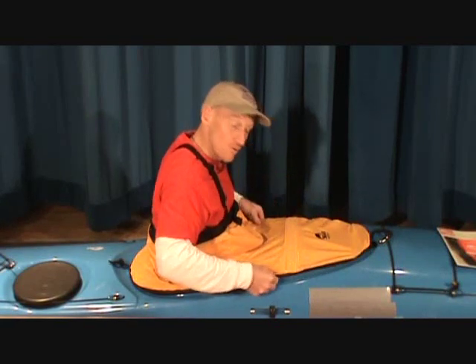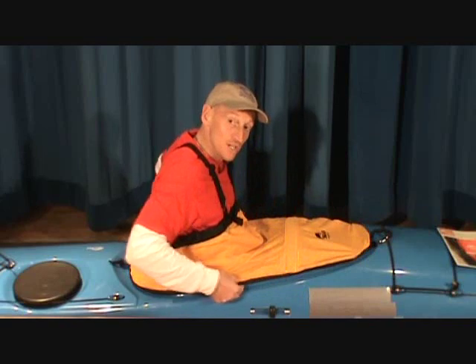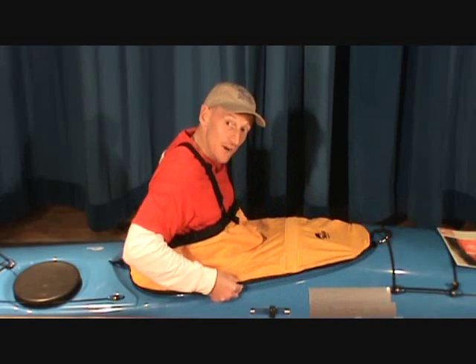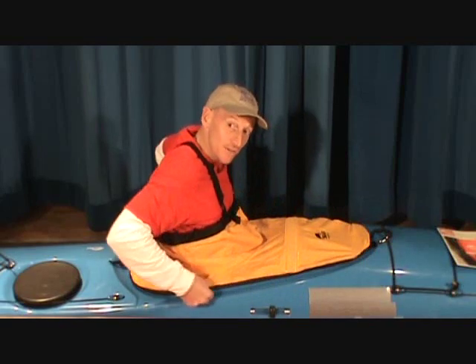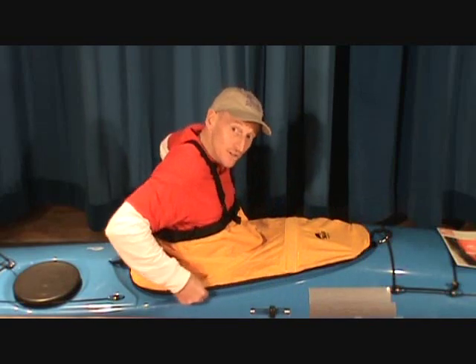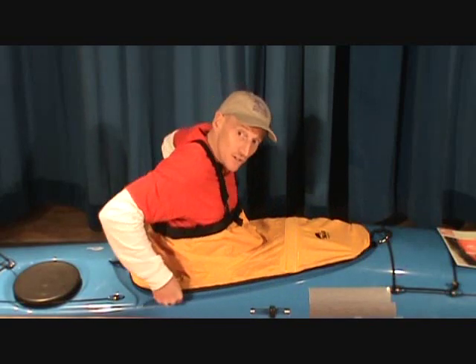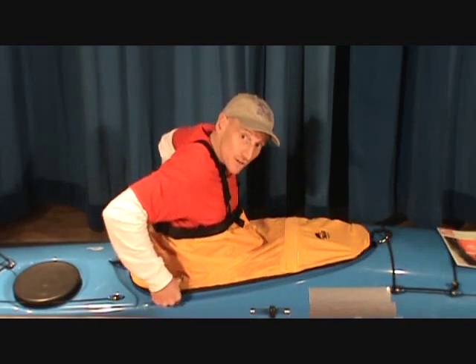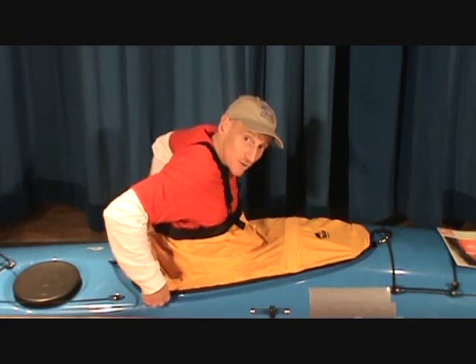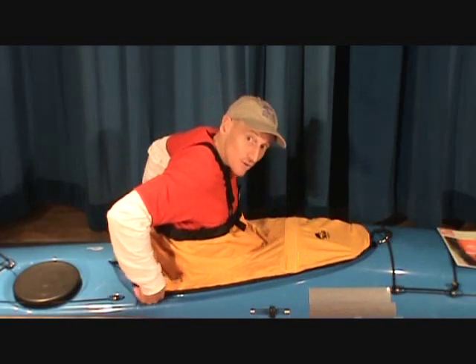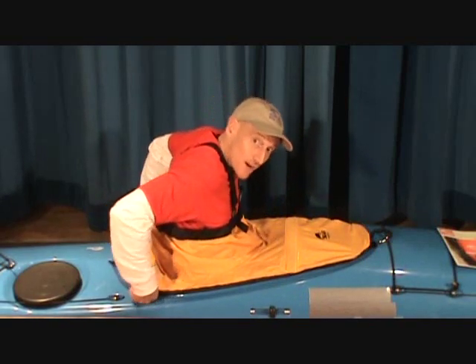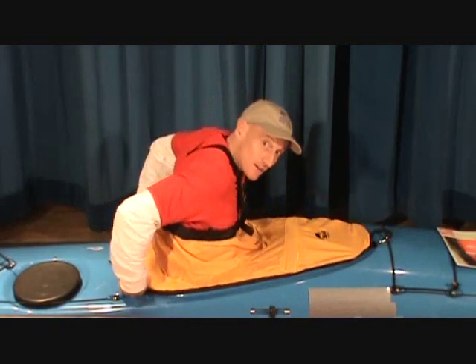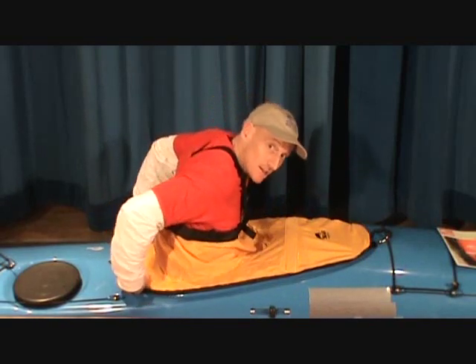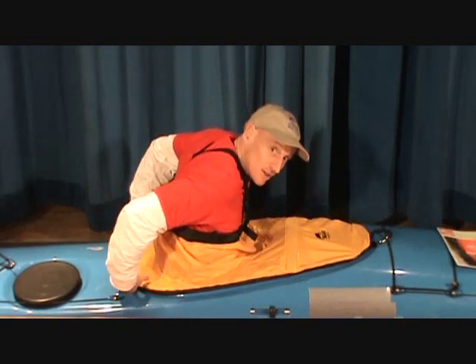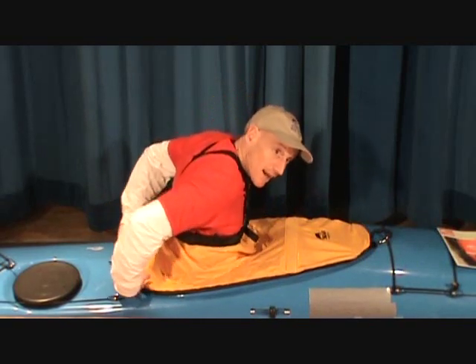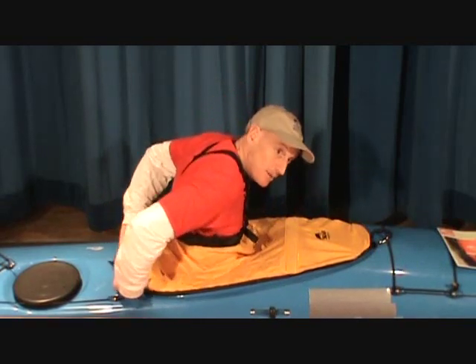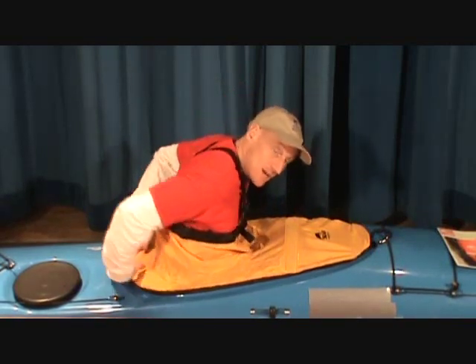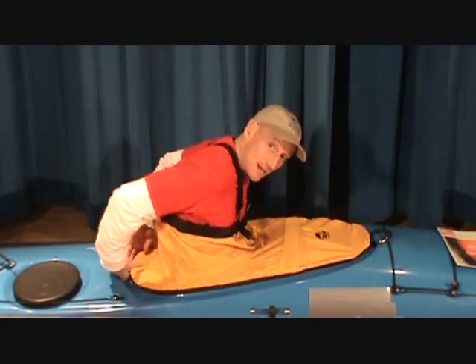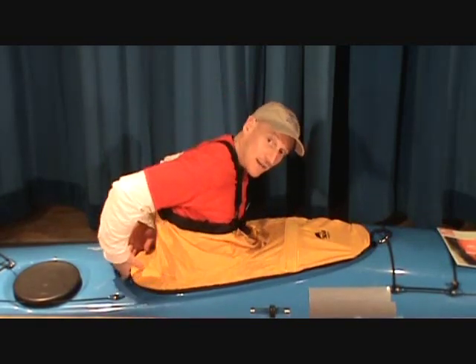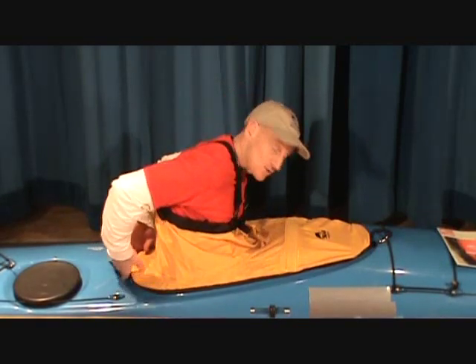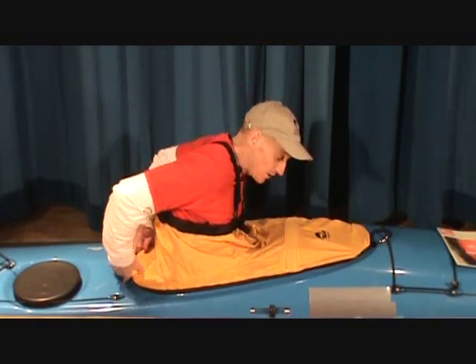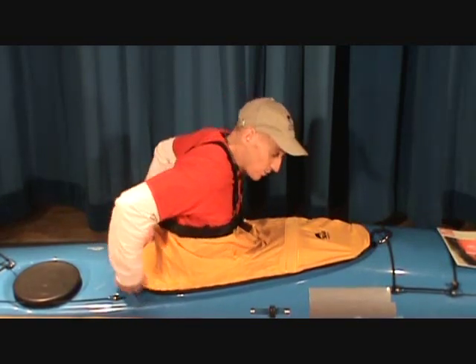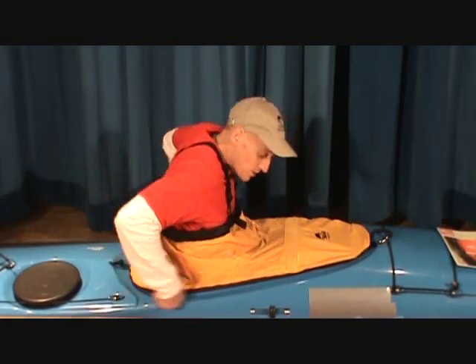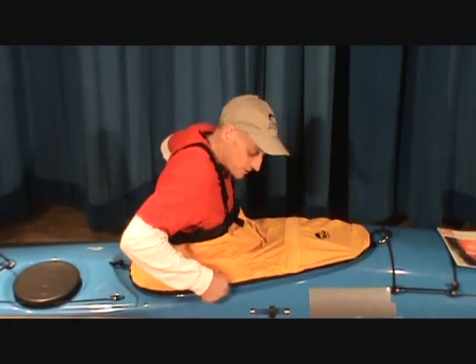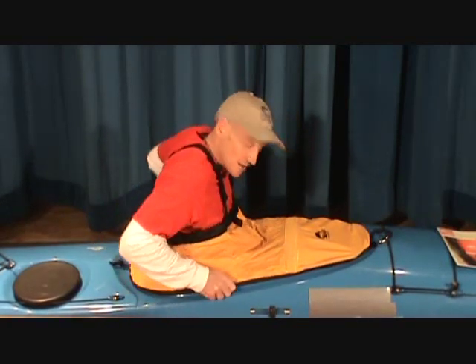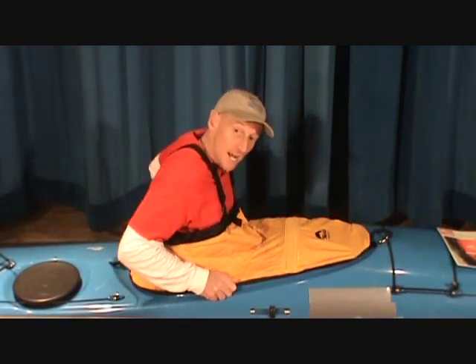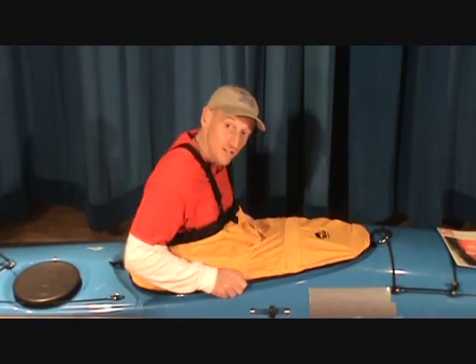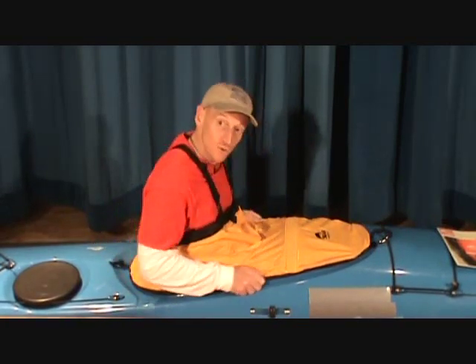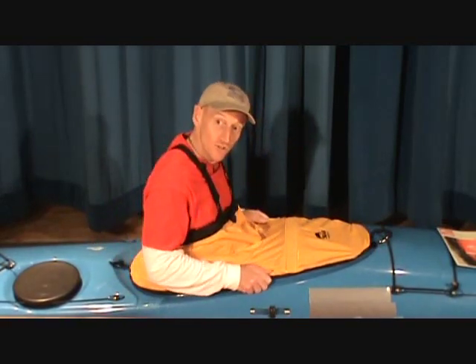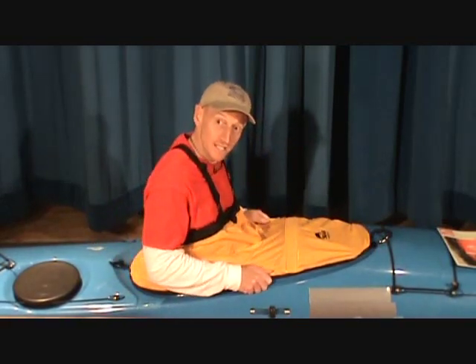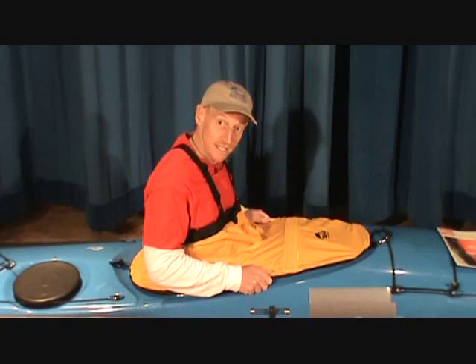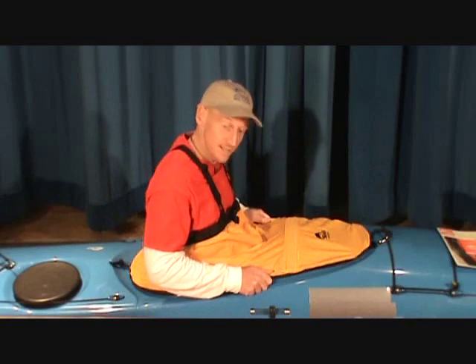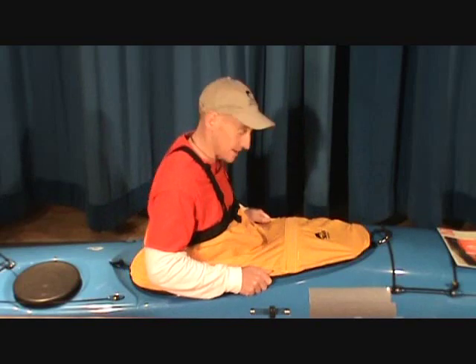Reach around underneath, do the final little happy check, make sure it all works, and it's all seated nicely.